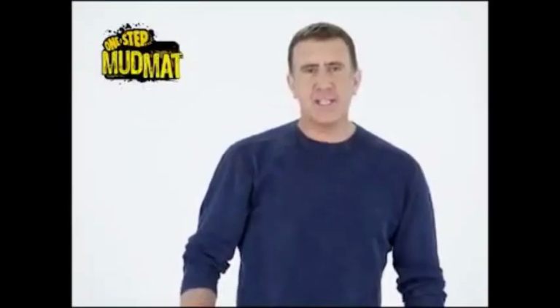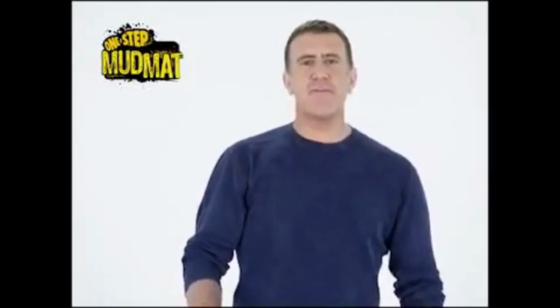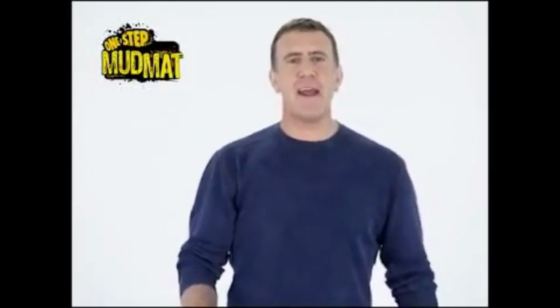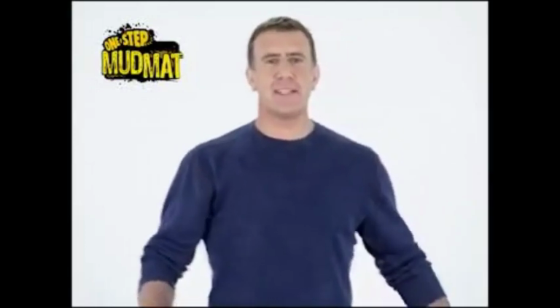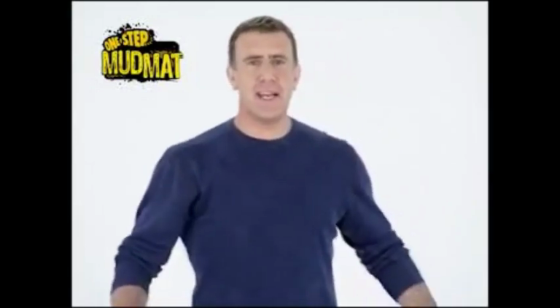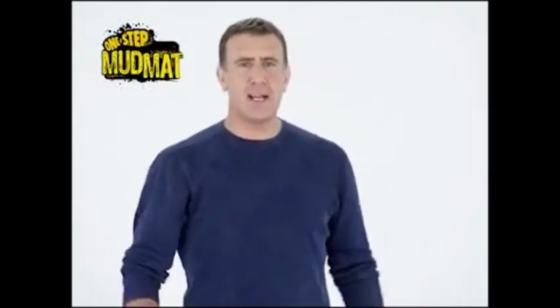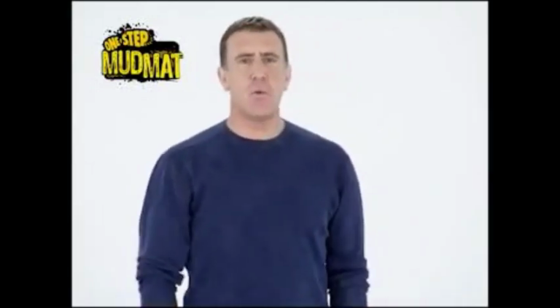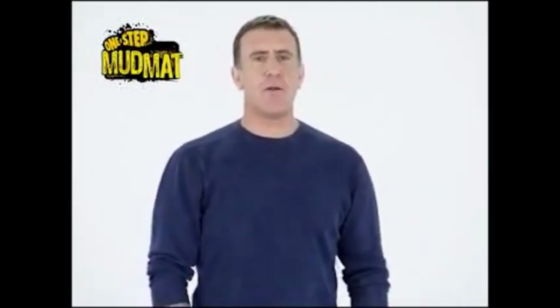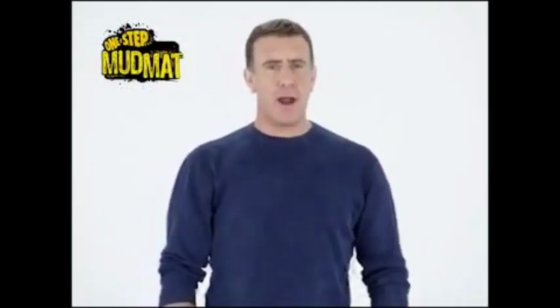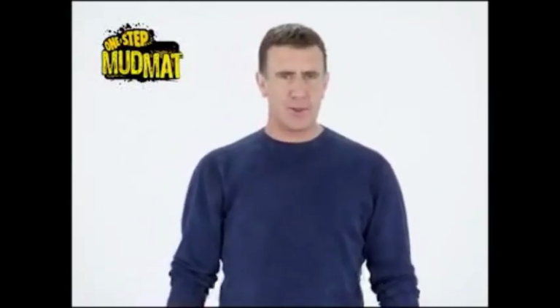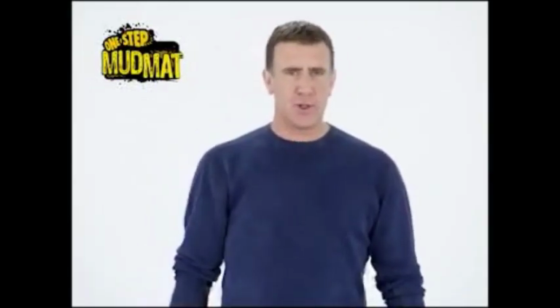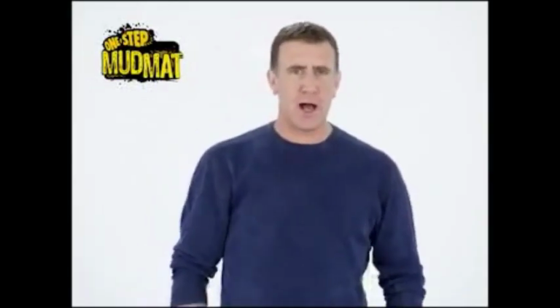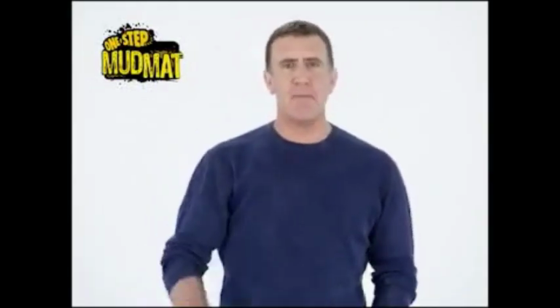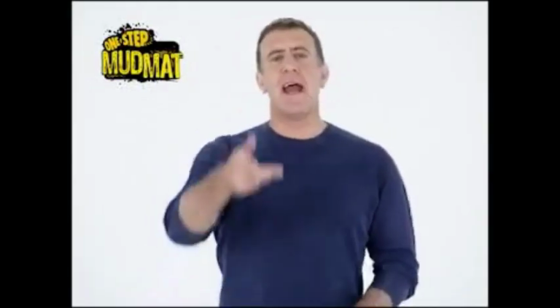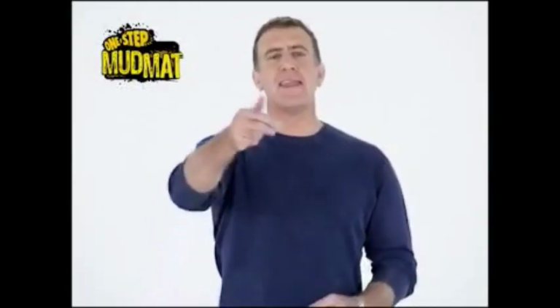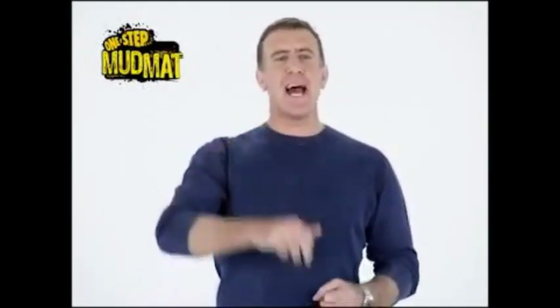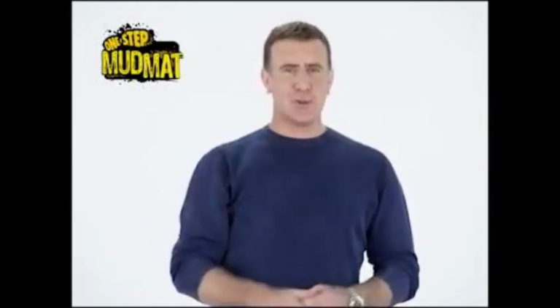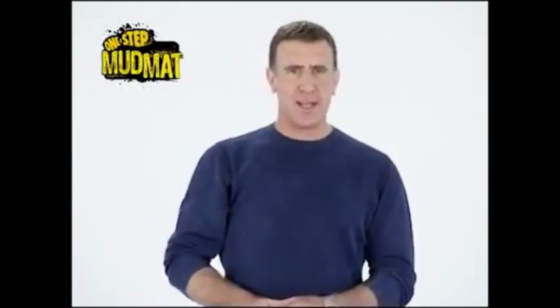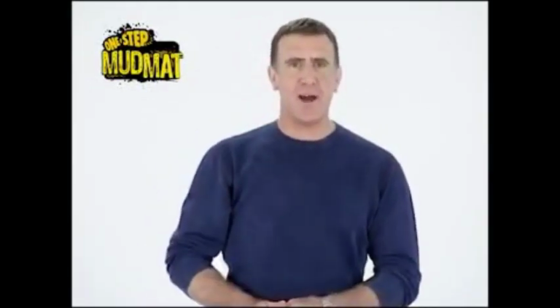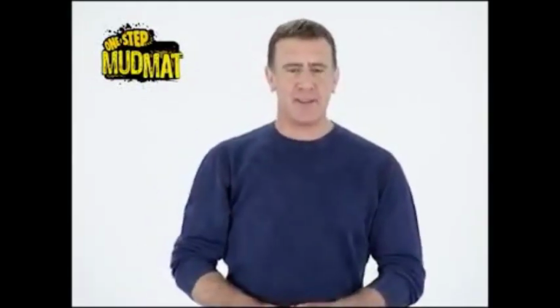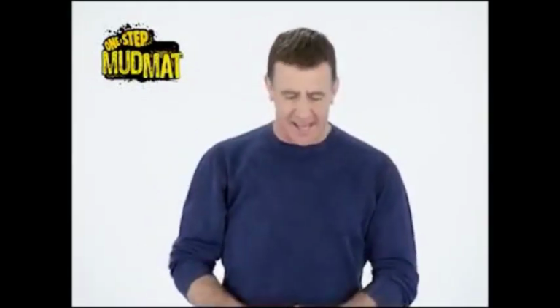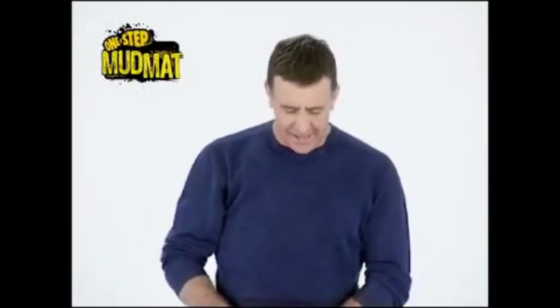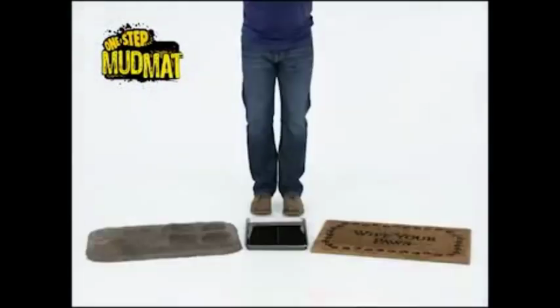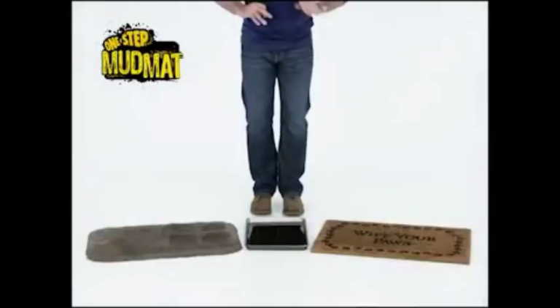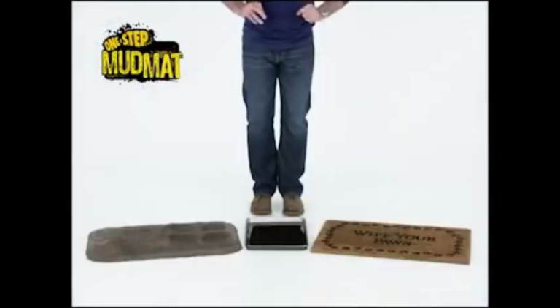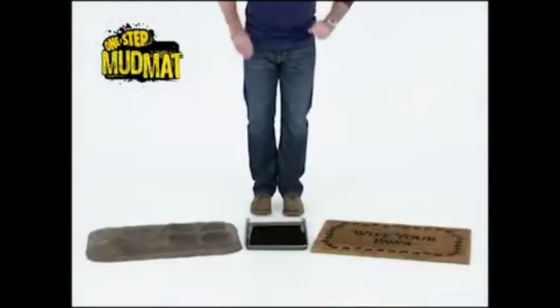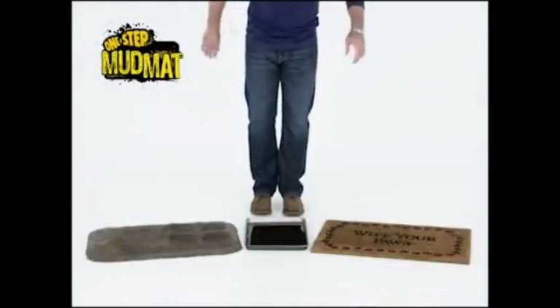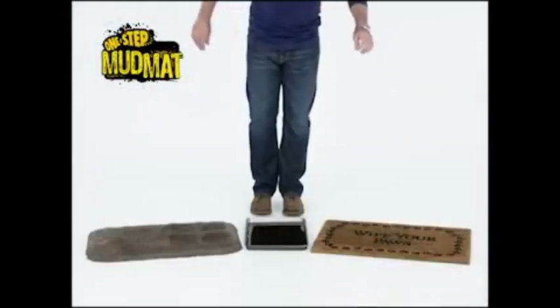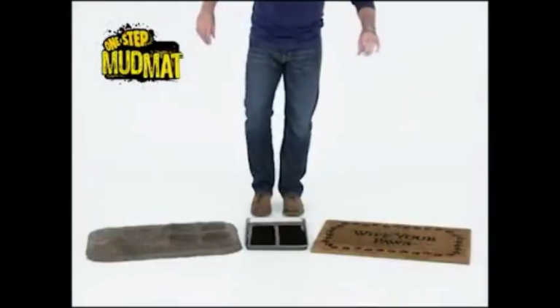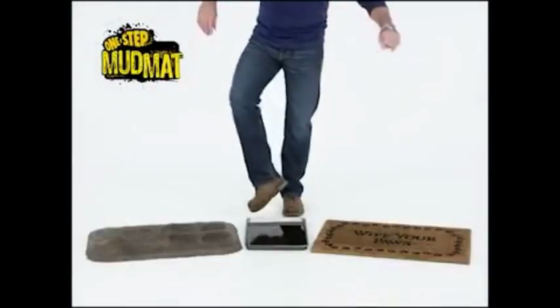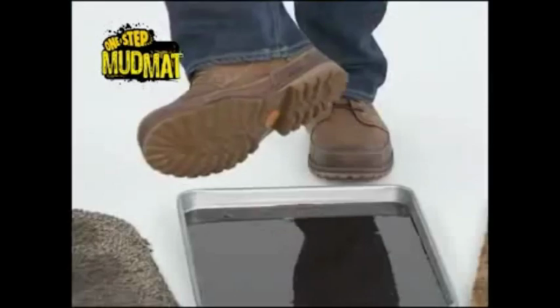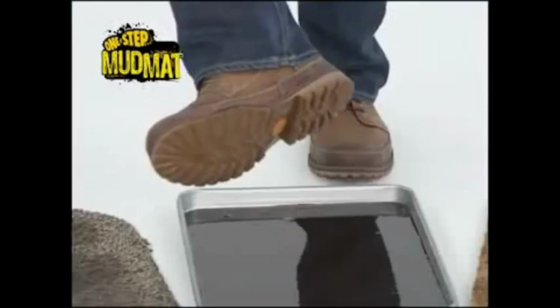It's invented in England where it rains all the time, and that's why they love it there. Don't believe me? Watch it again.